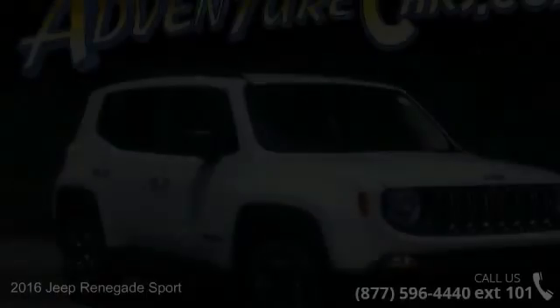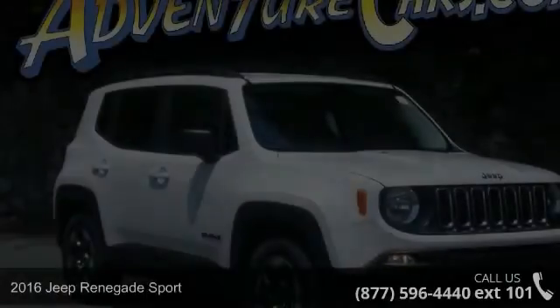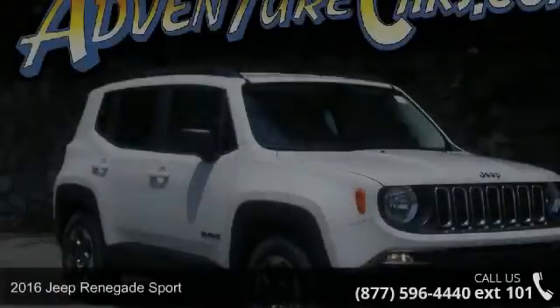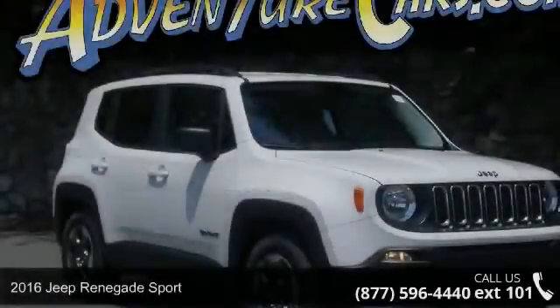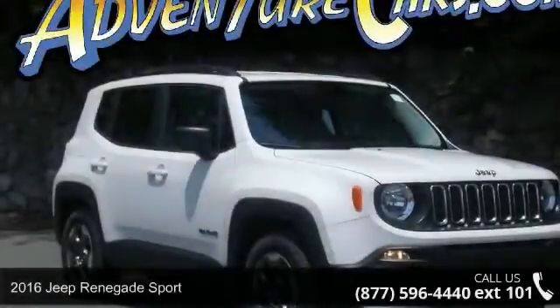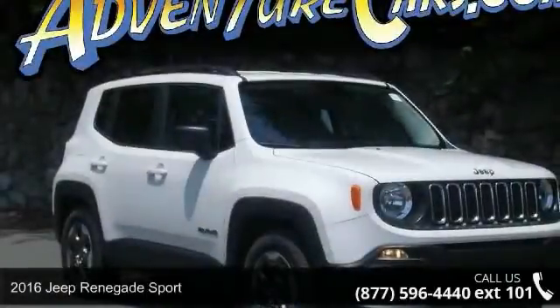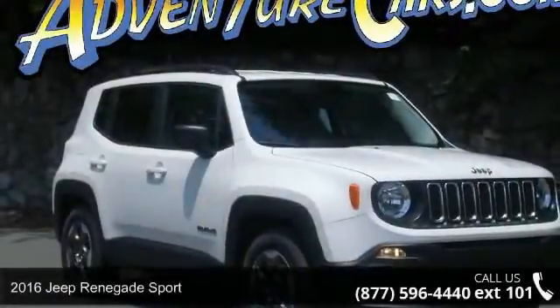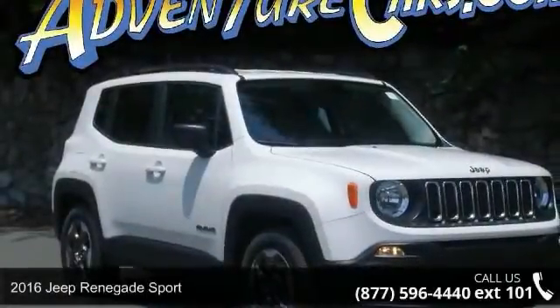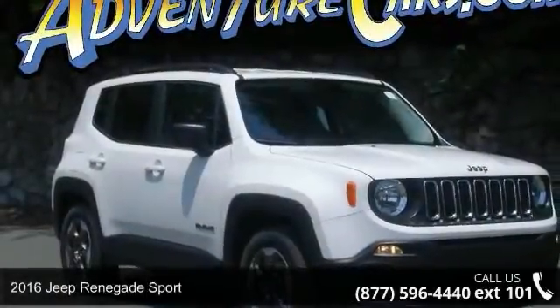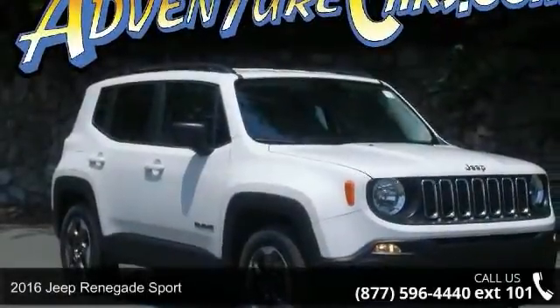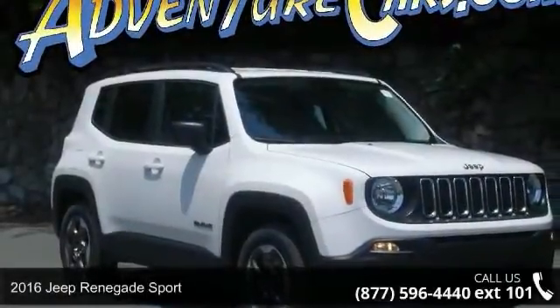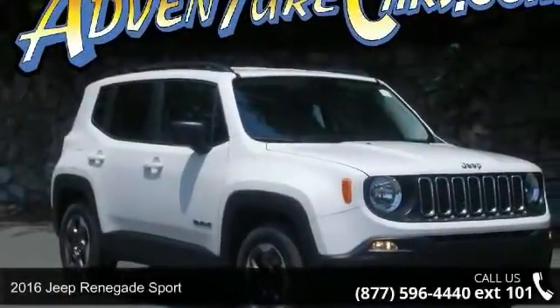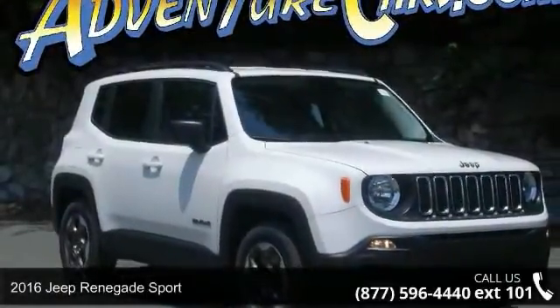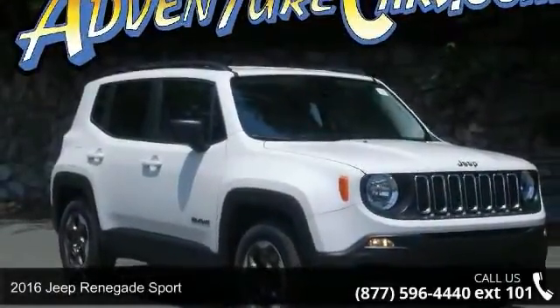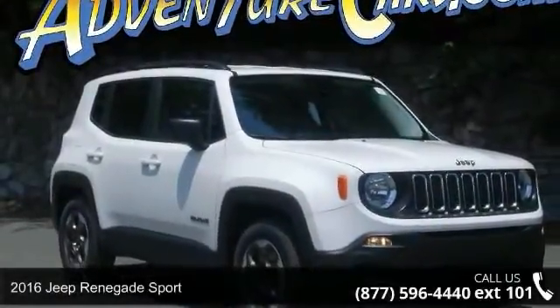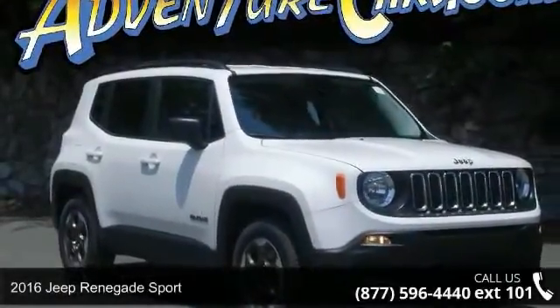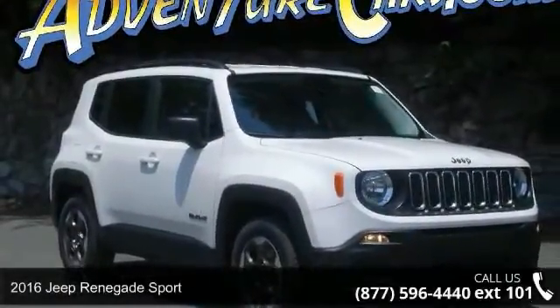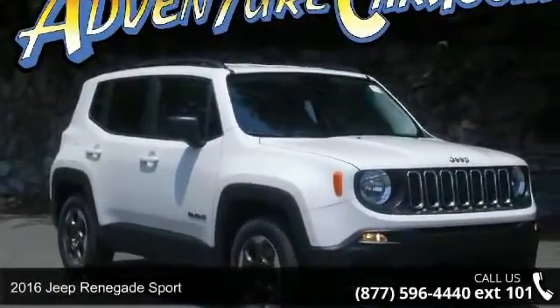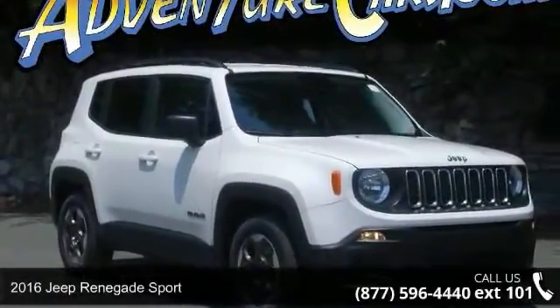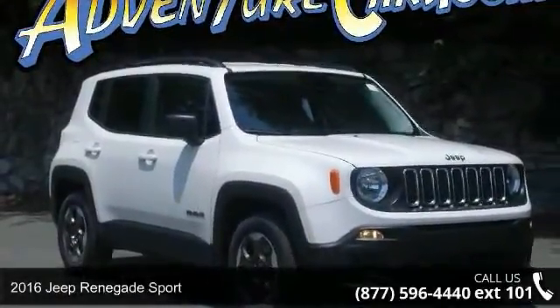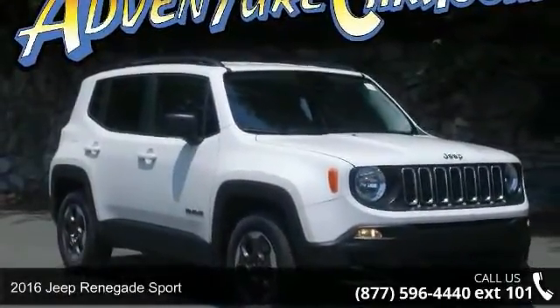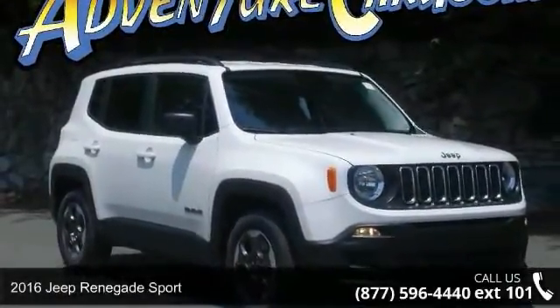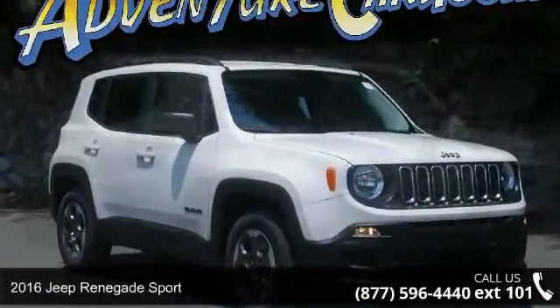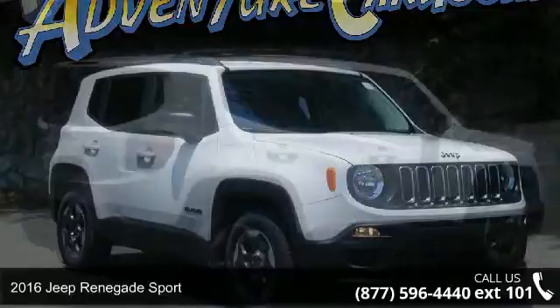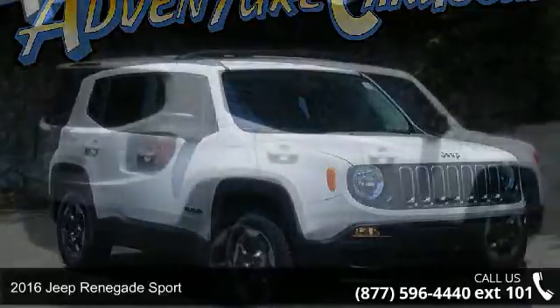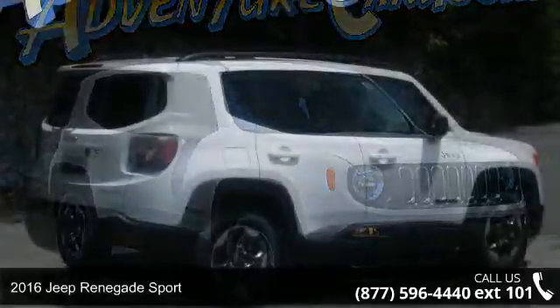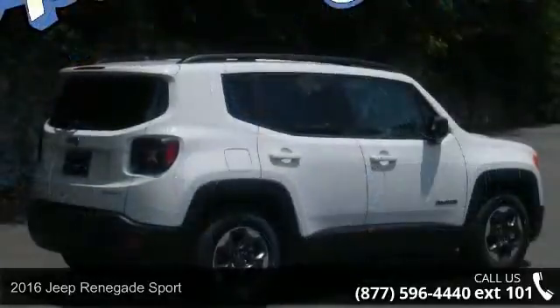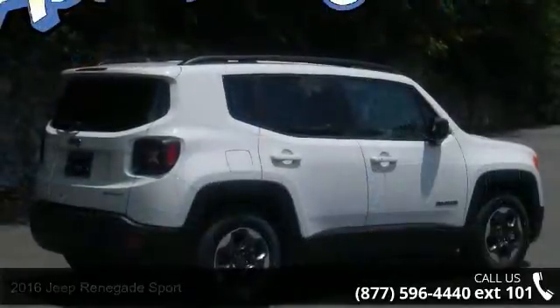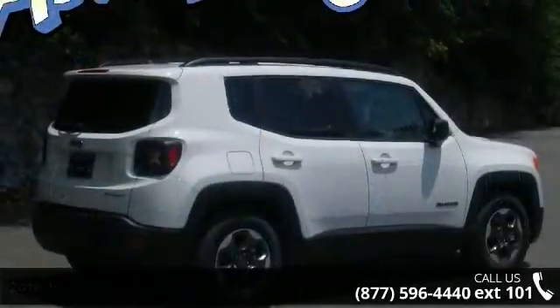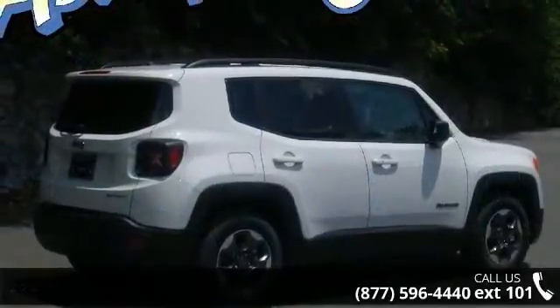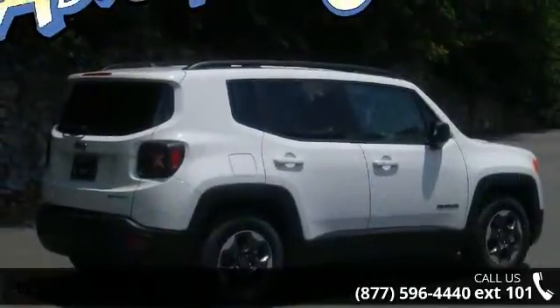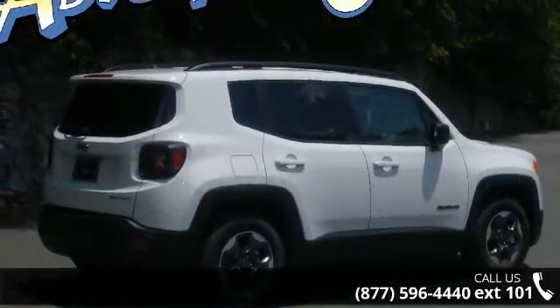Step into the 2016 Jeep Renegade Sport. If you are looking for an automobile with great features, look no further.